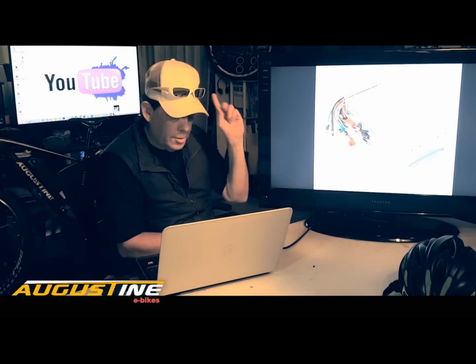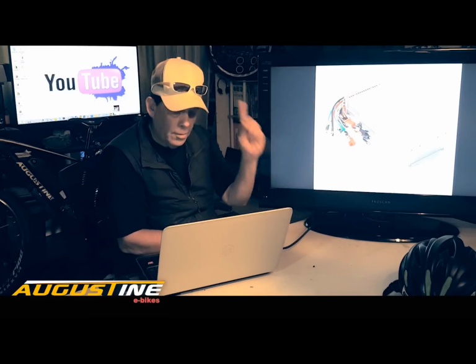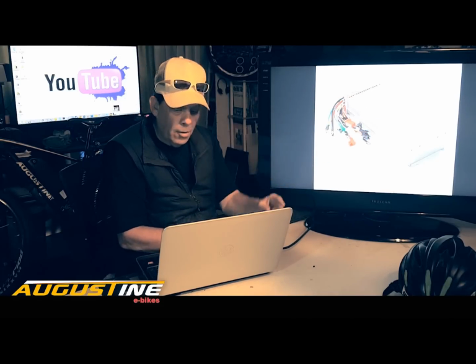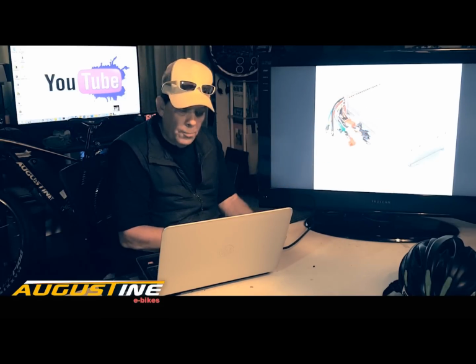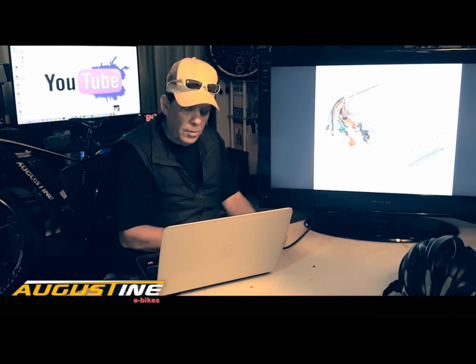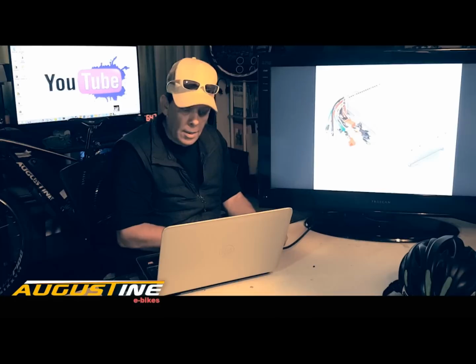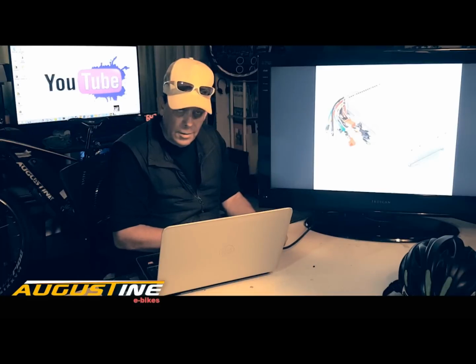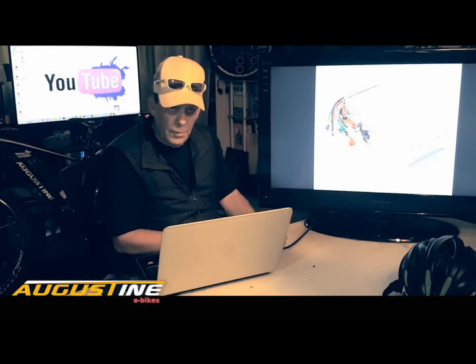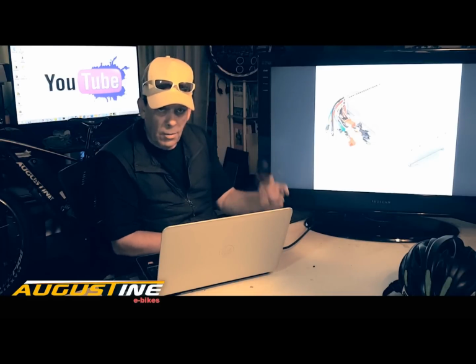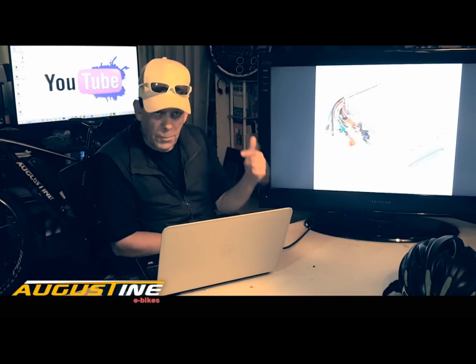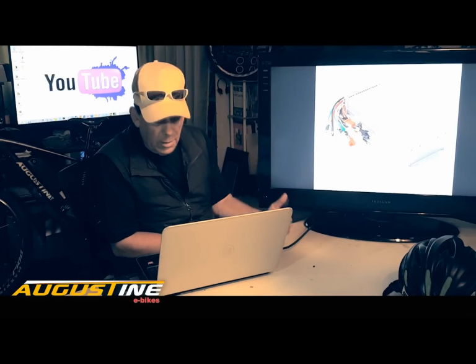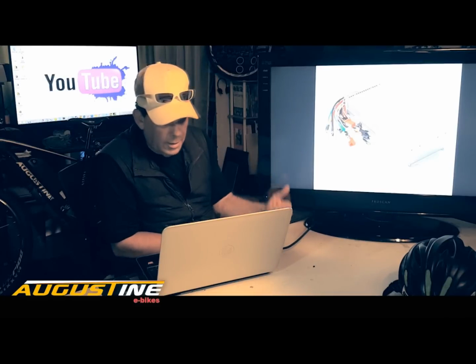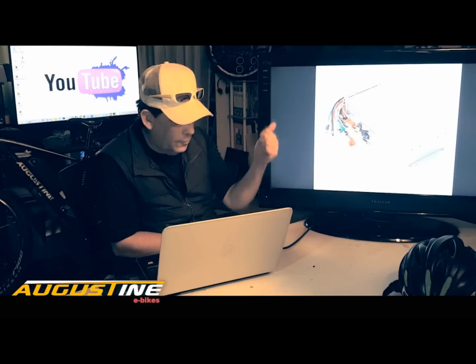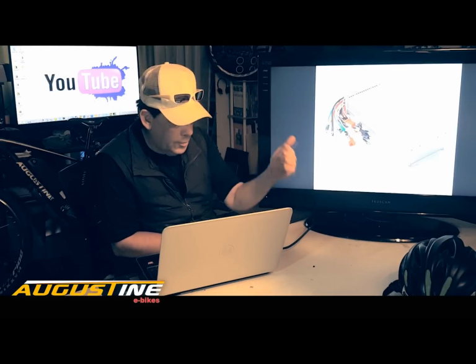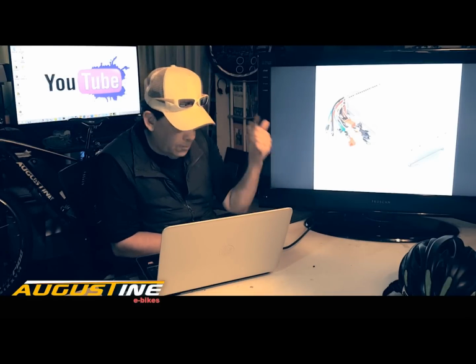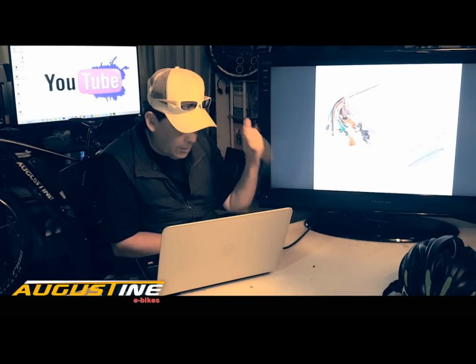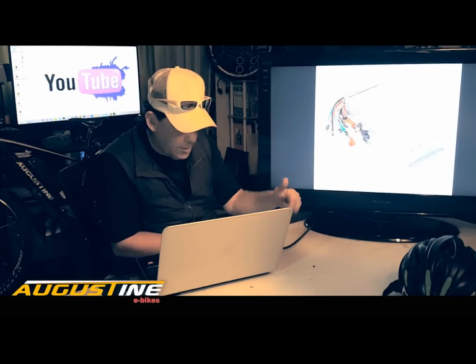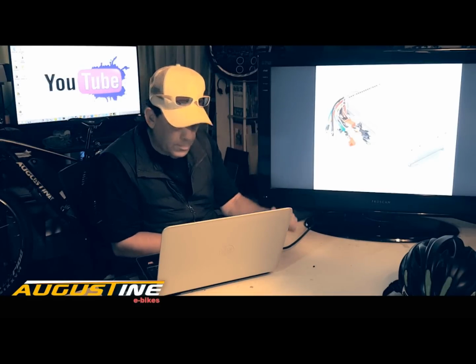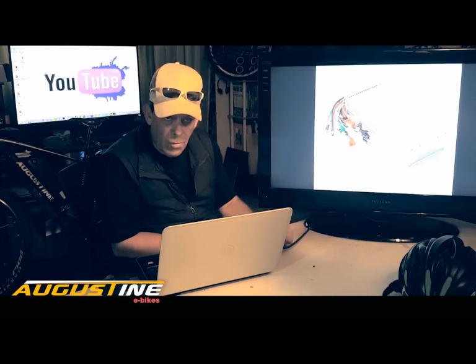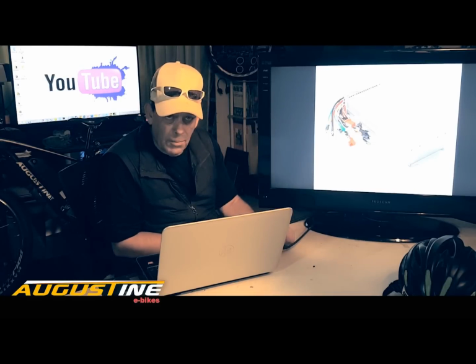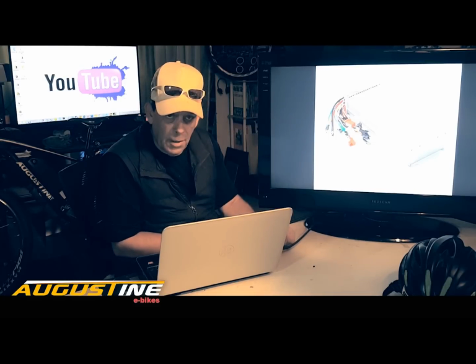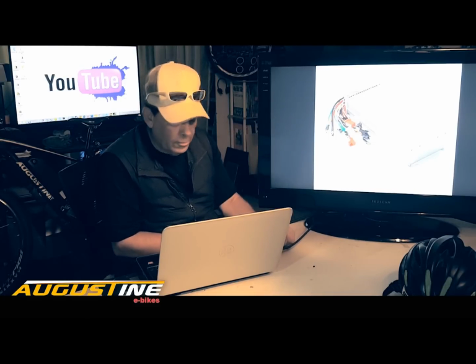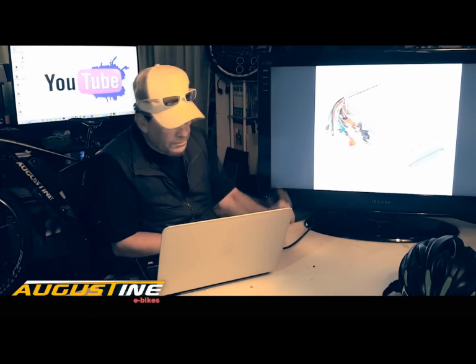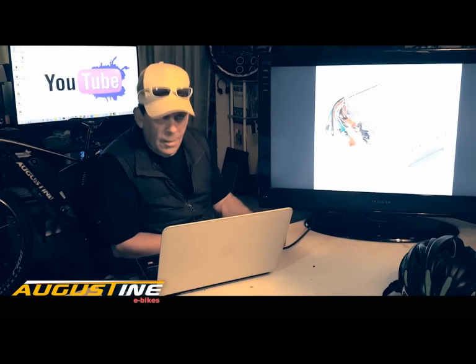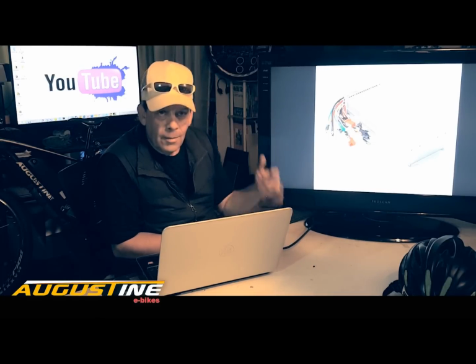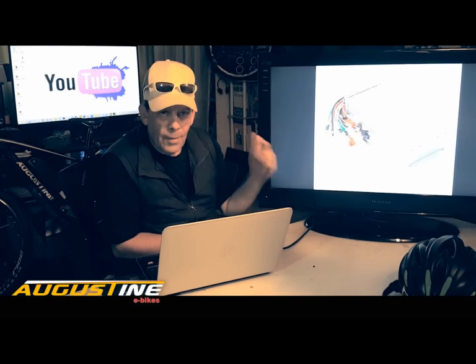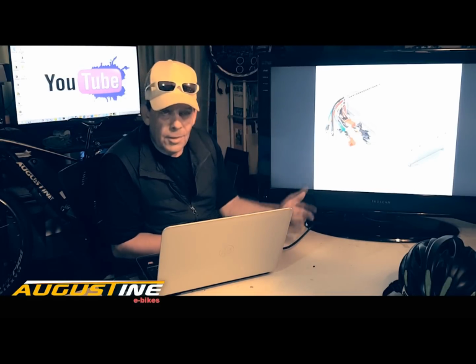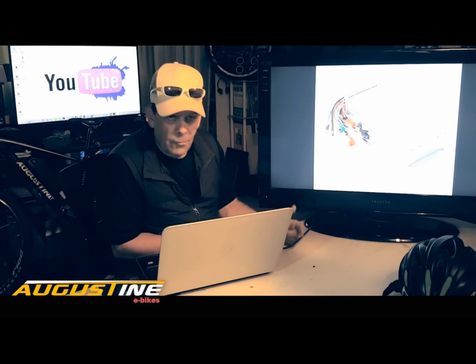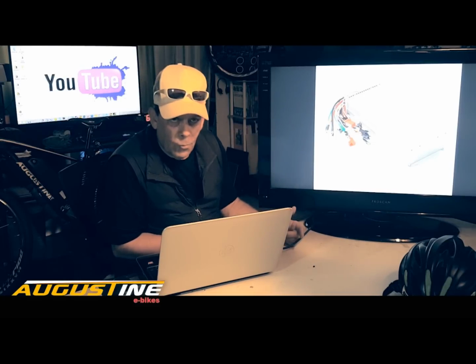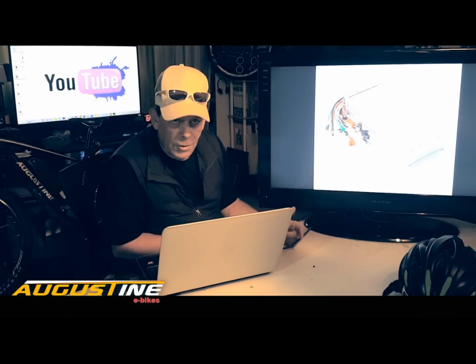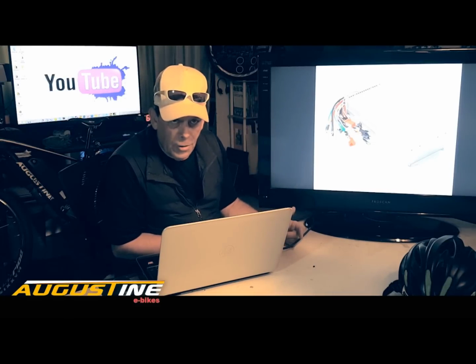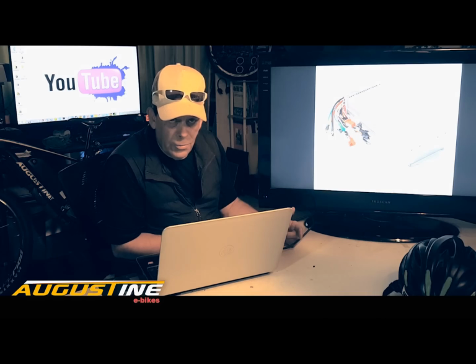I hope you enjoyed this video. If you did, please subscribe below. Thanks again for watching our YouTube channel.